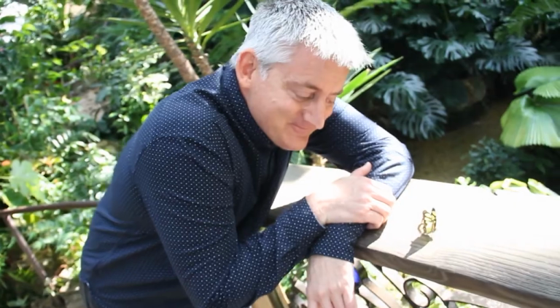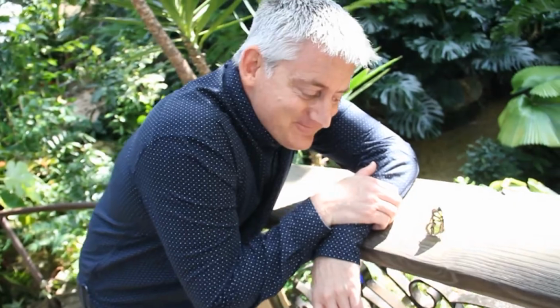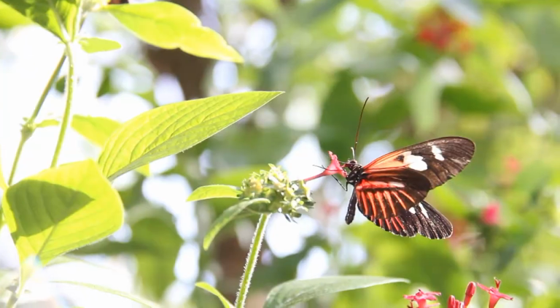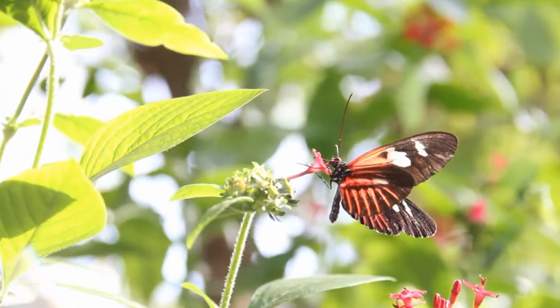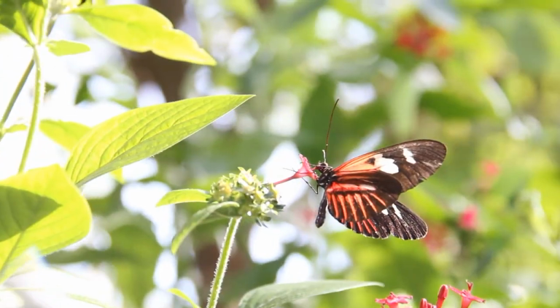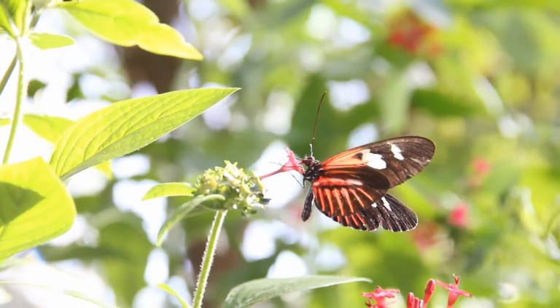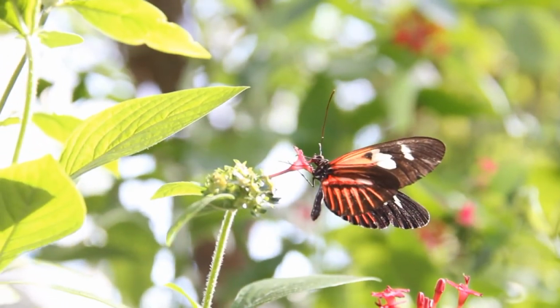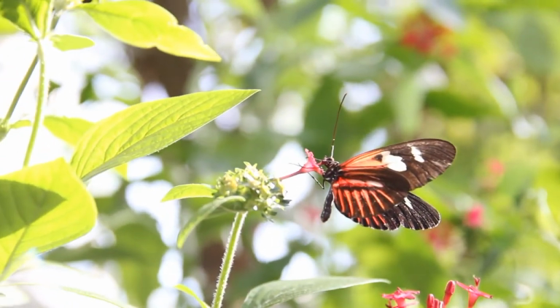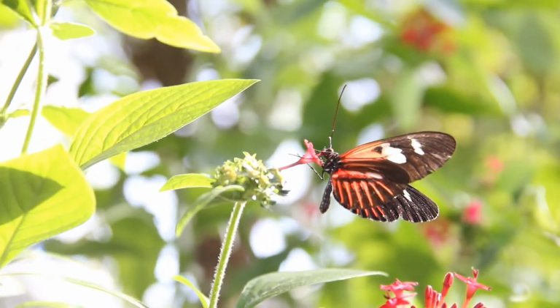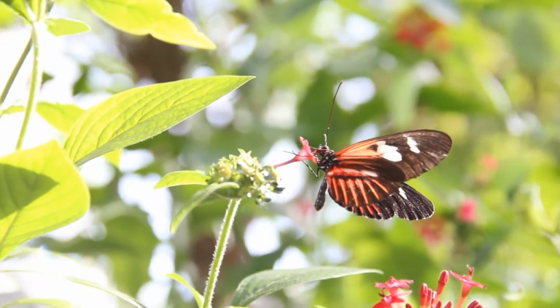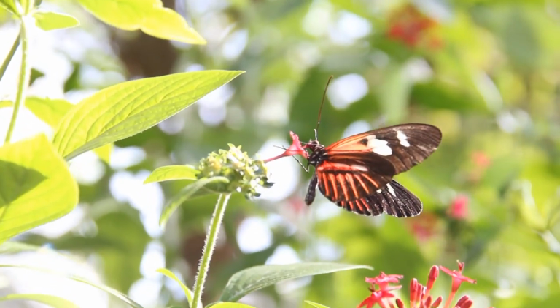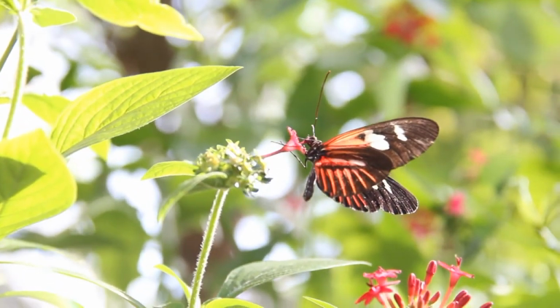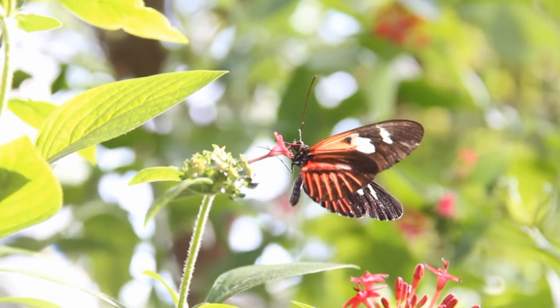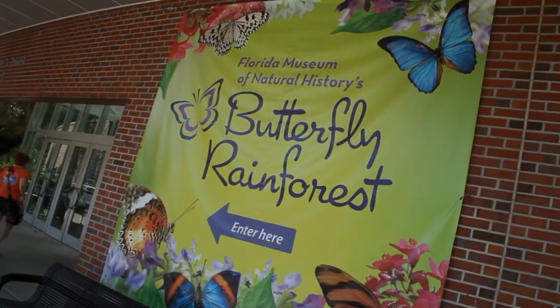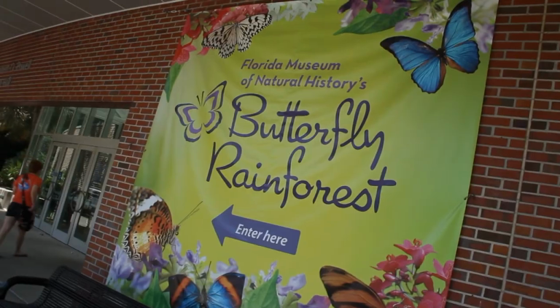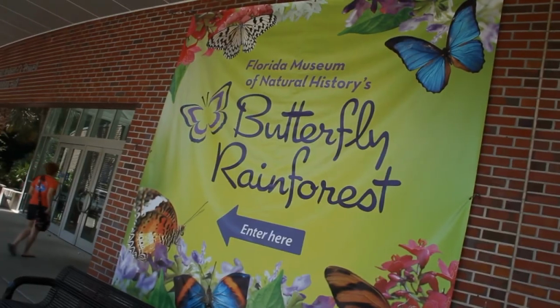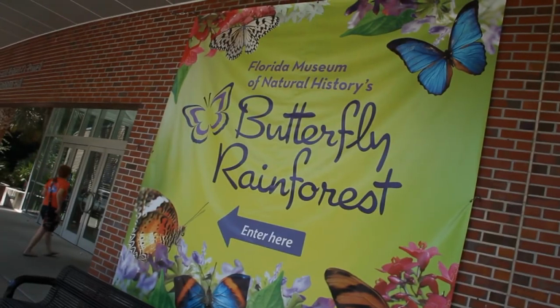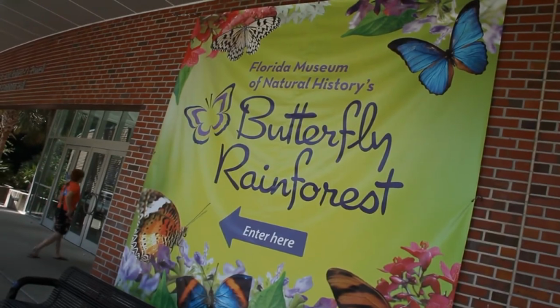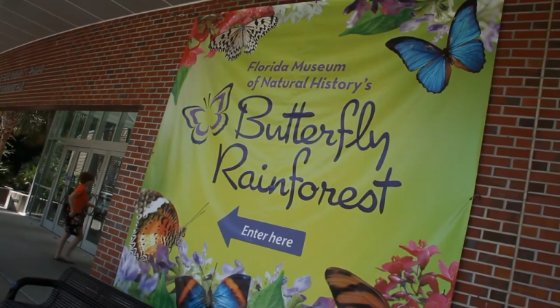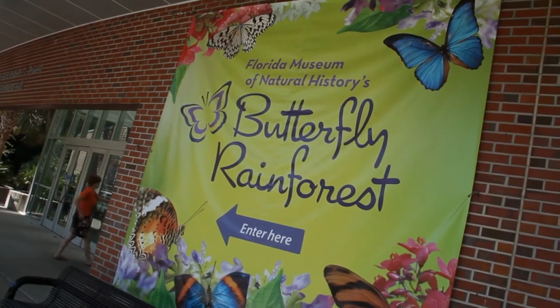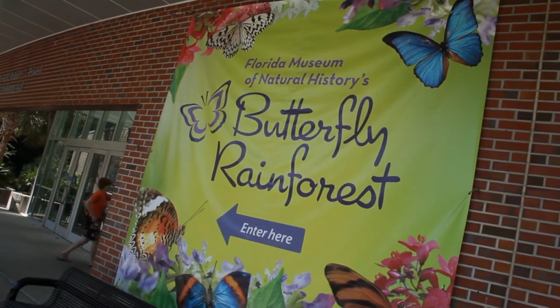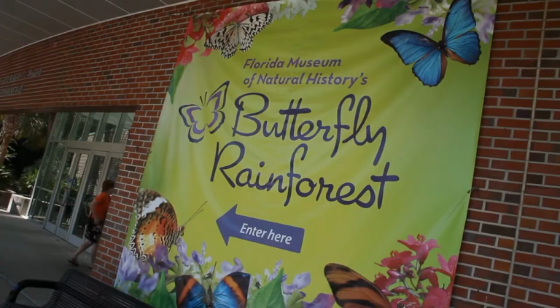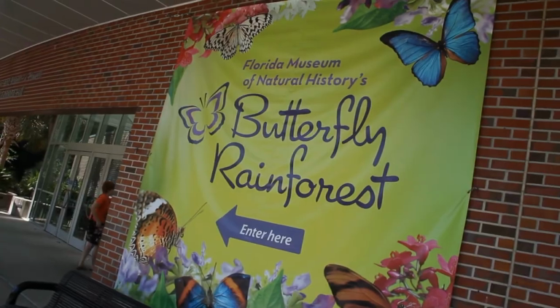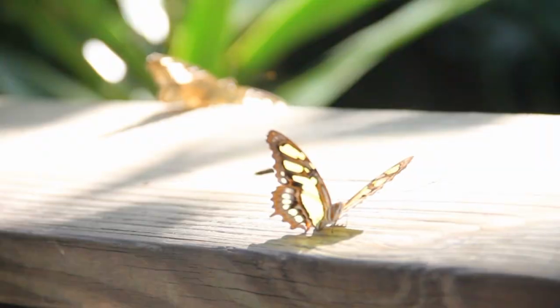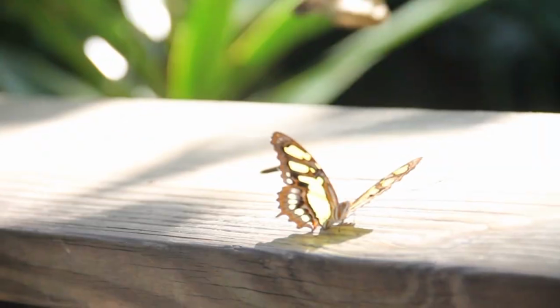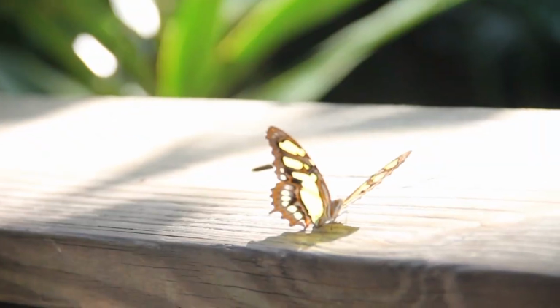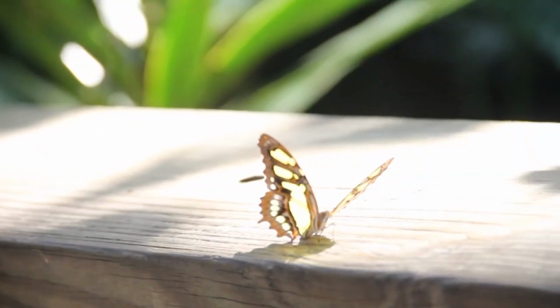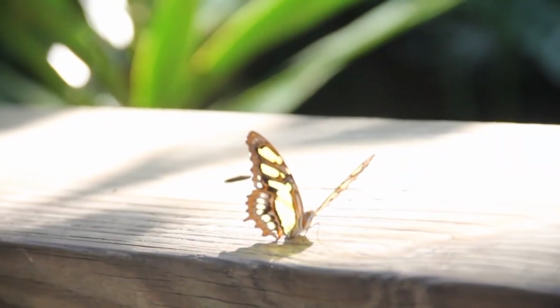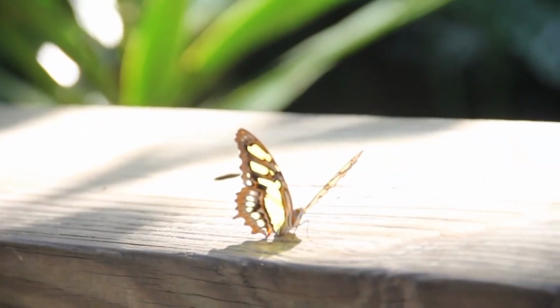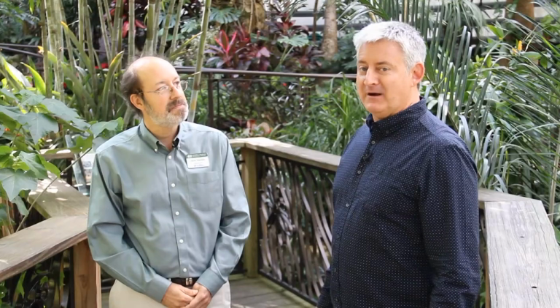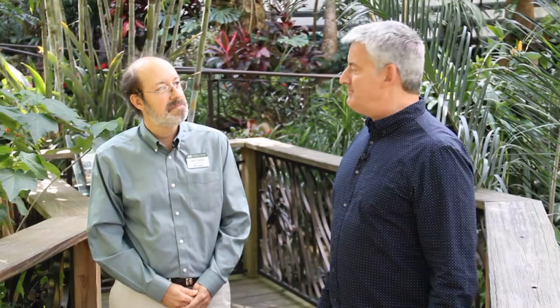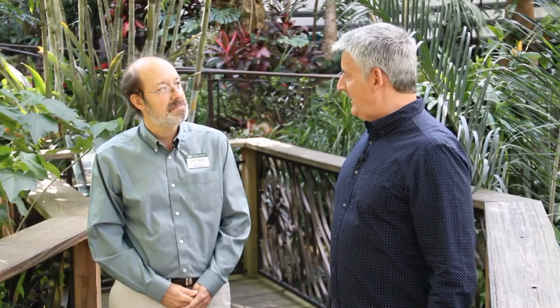I am very thankful to have the resource of the McGuire Center, the Florida Museum of Natural History, and the Butterfly Rainforest. Thank you very much. Now I'm going to go play with some butterflies!